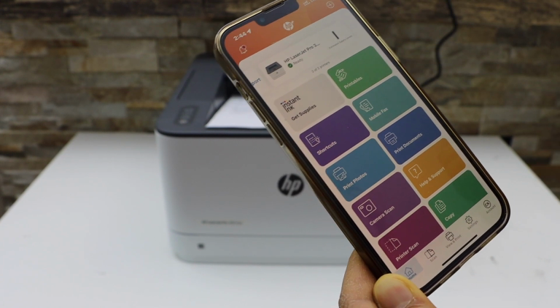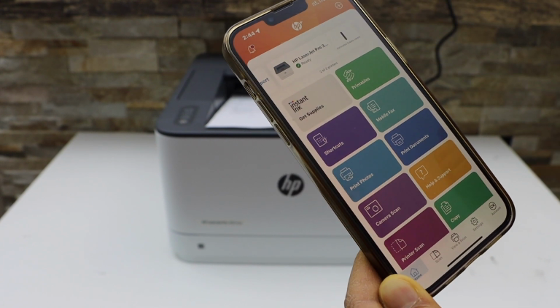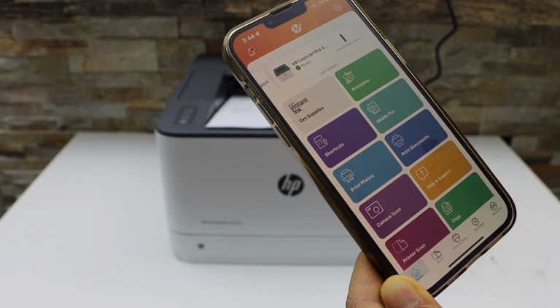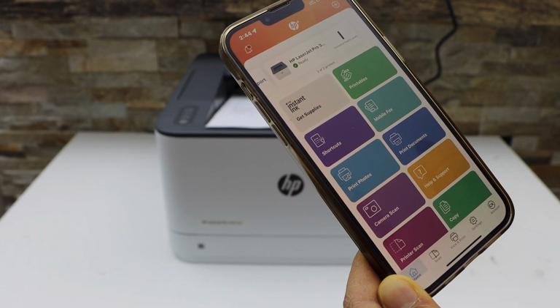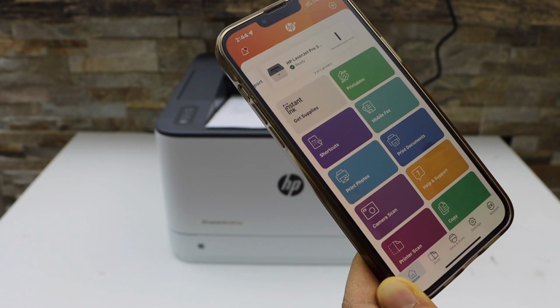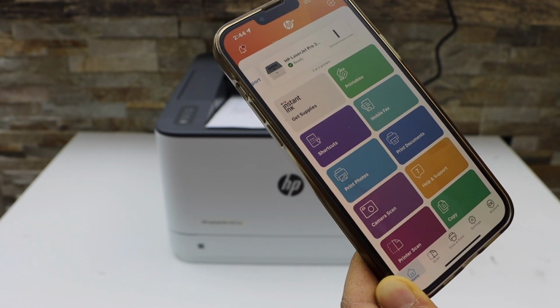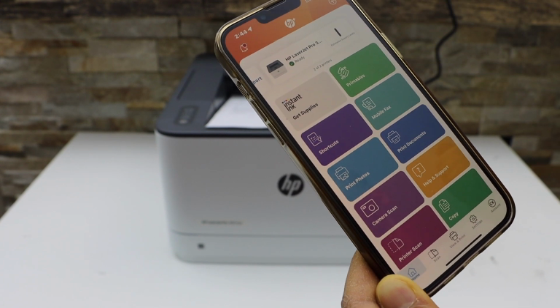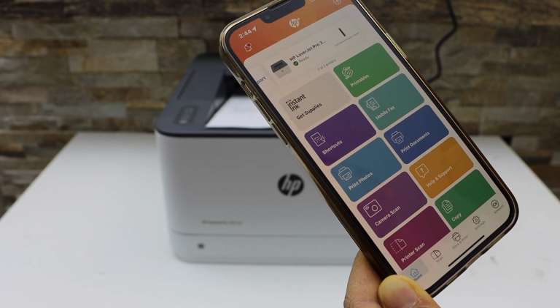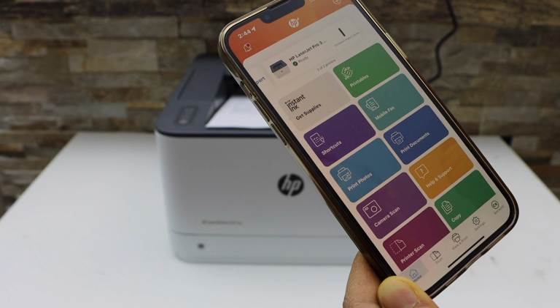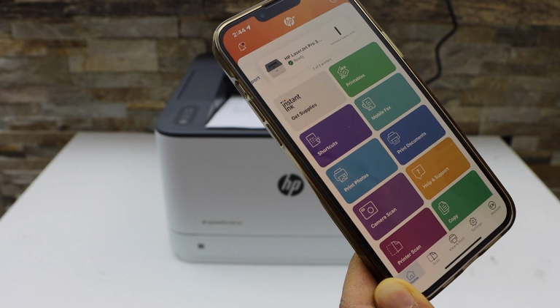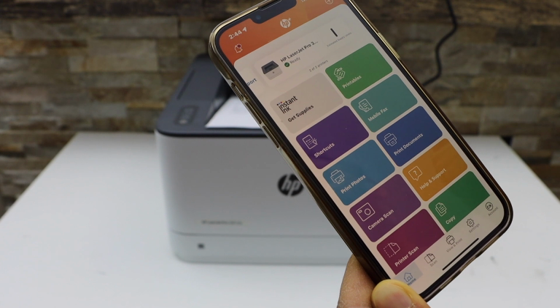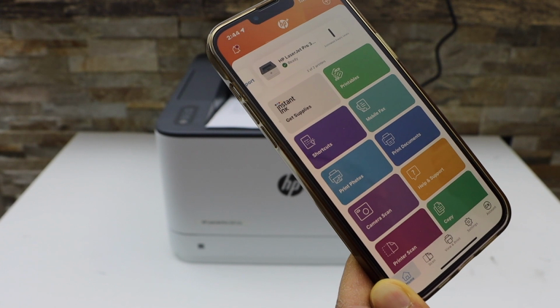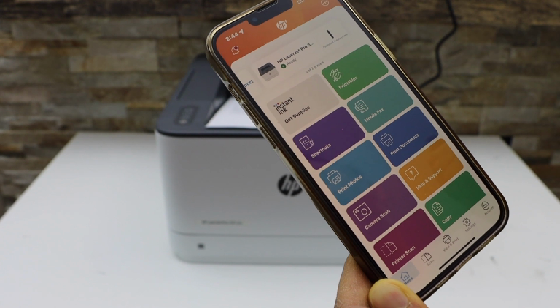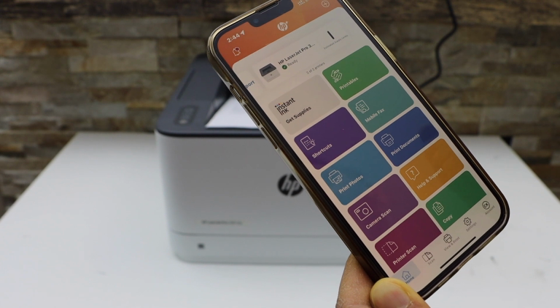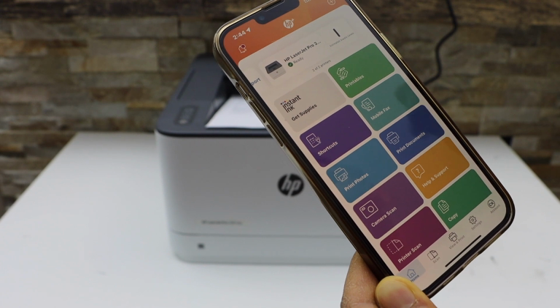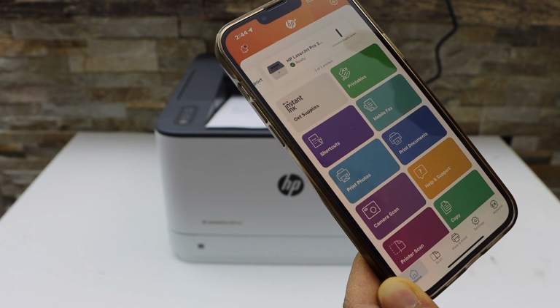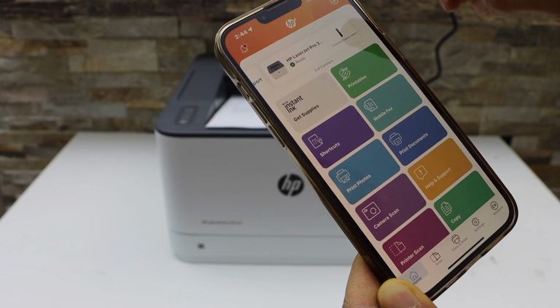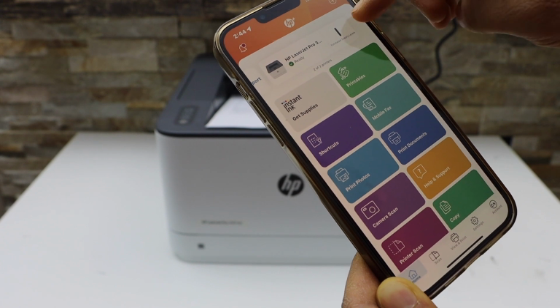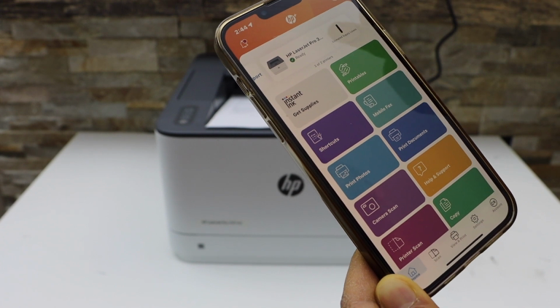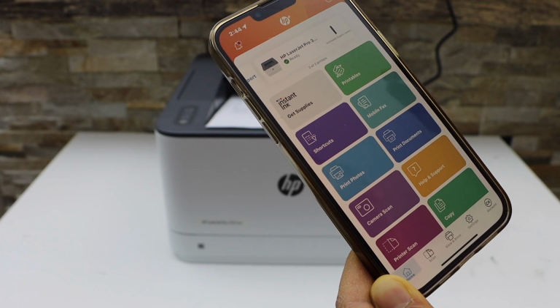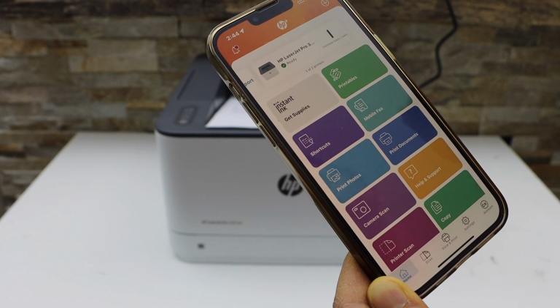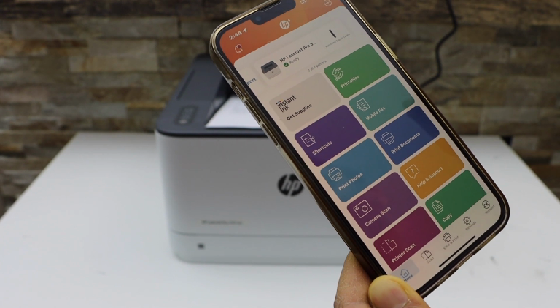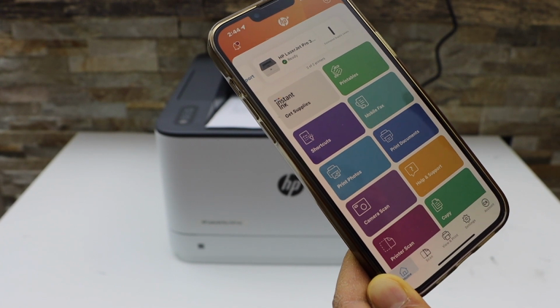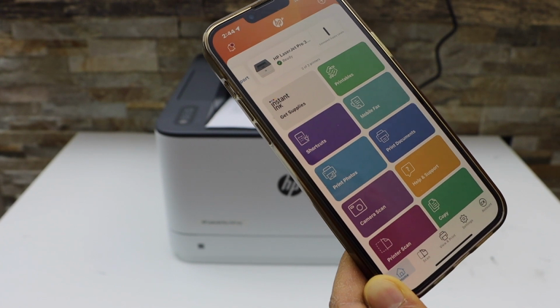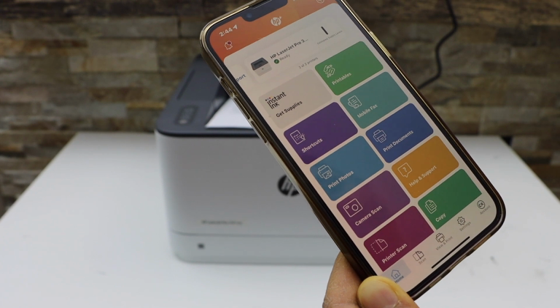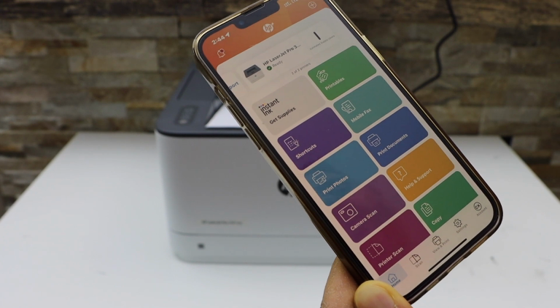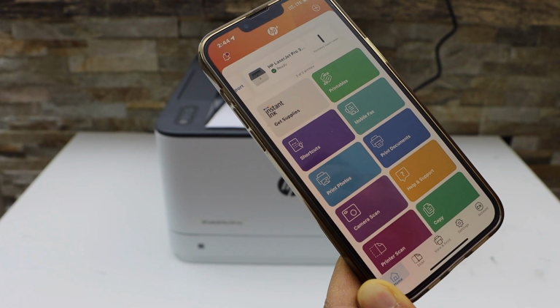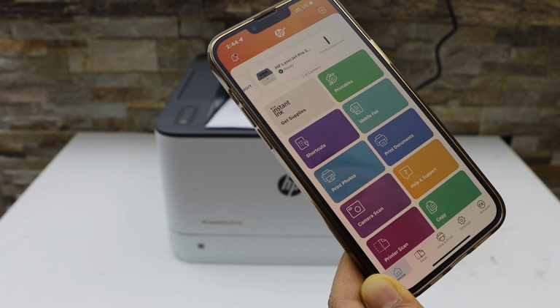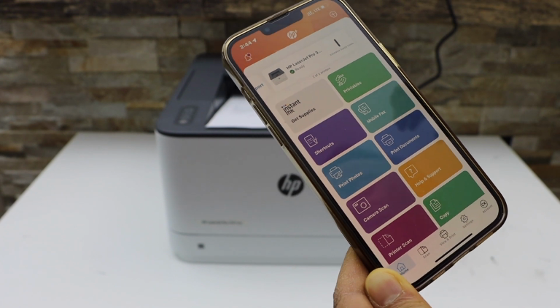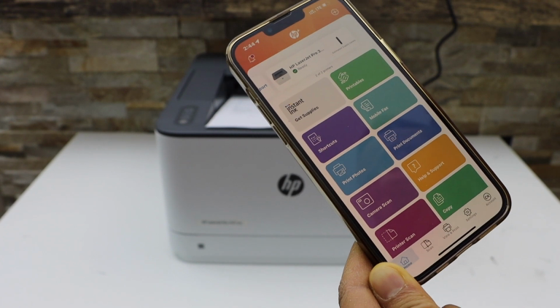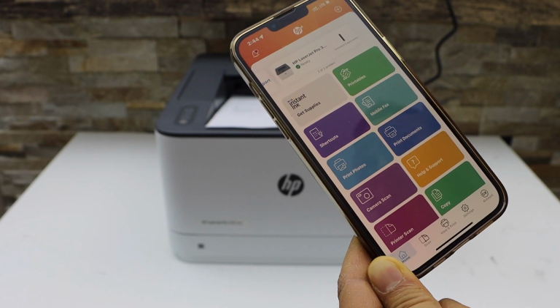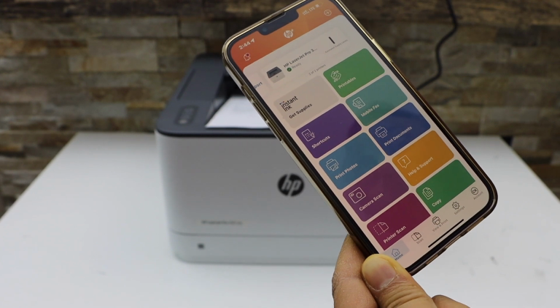Instantly it will add the printer and display the estimated ink level. Now we can start using it for printing.